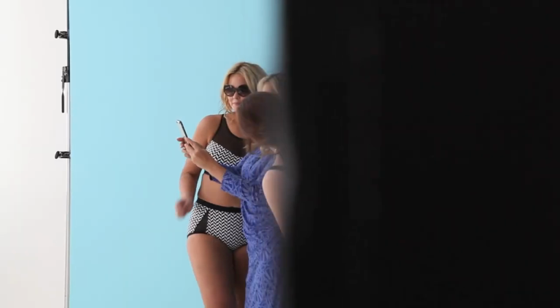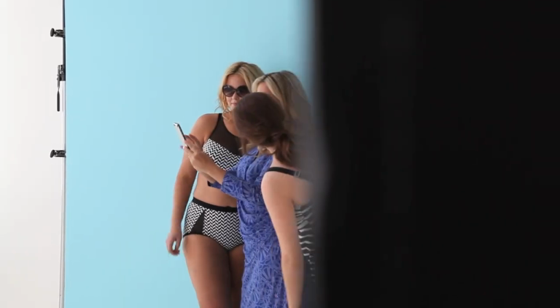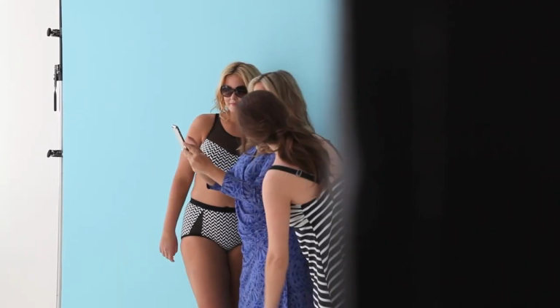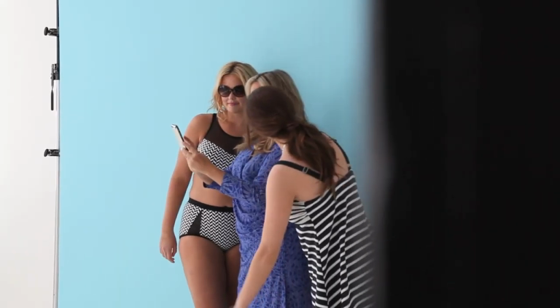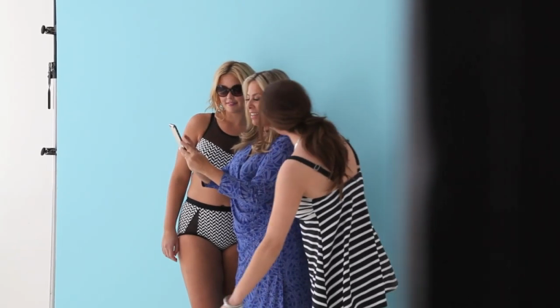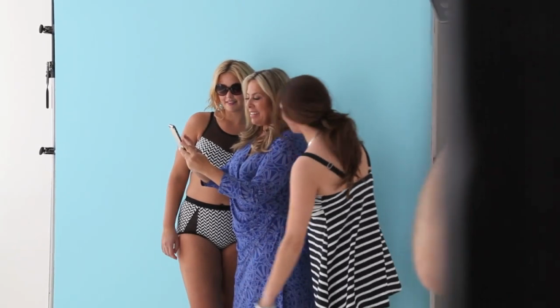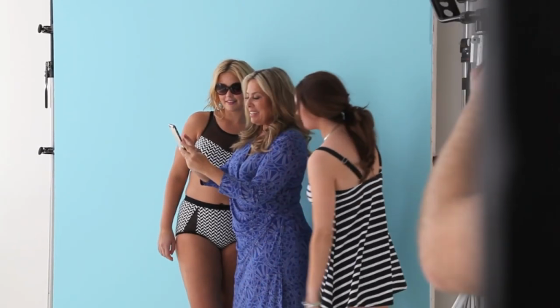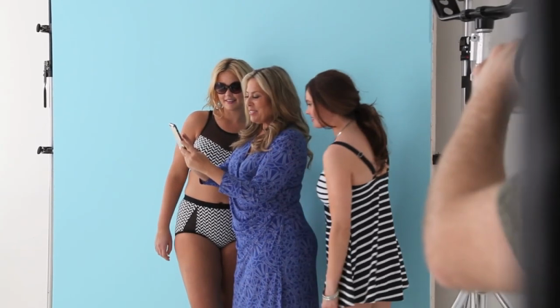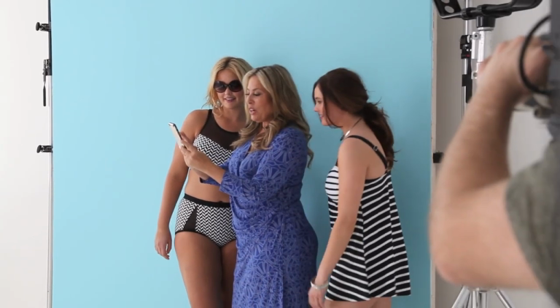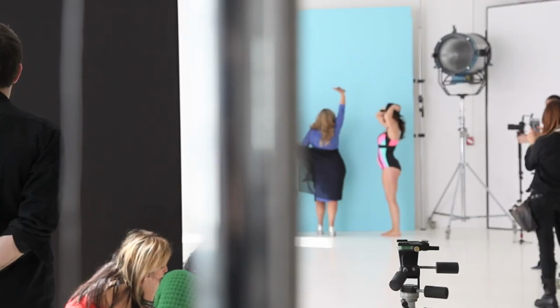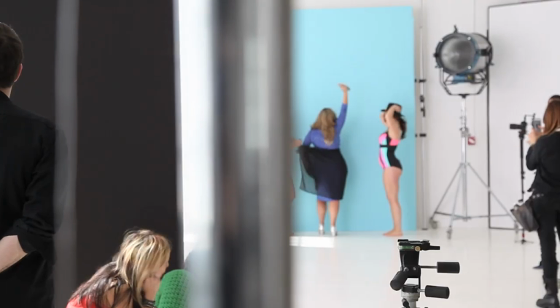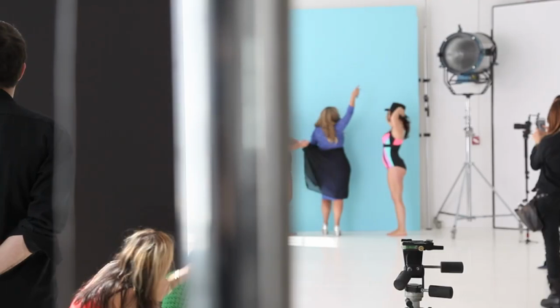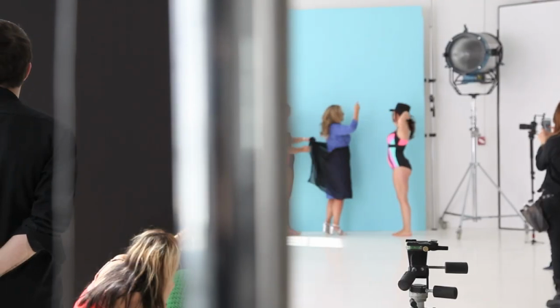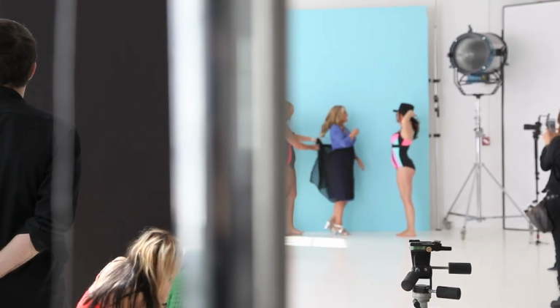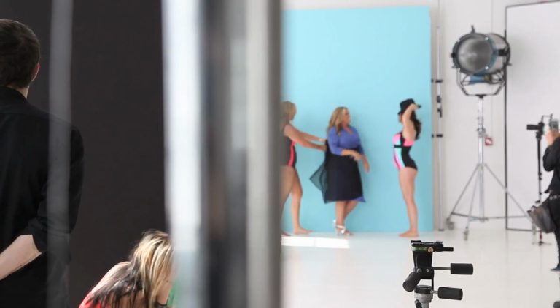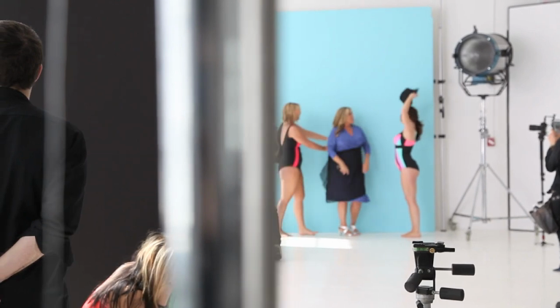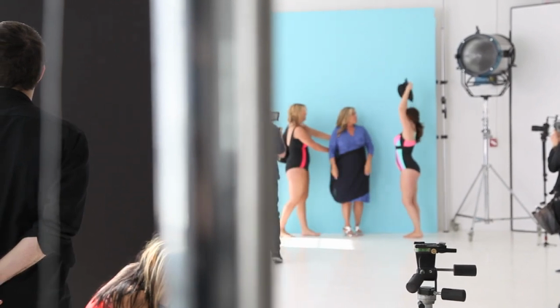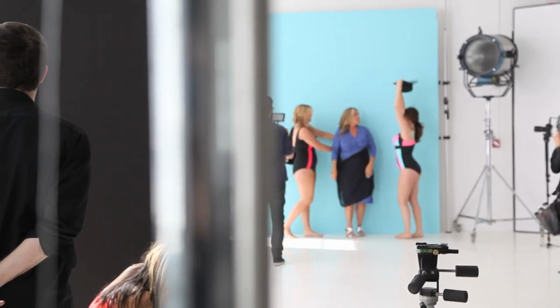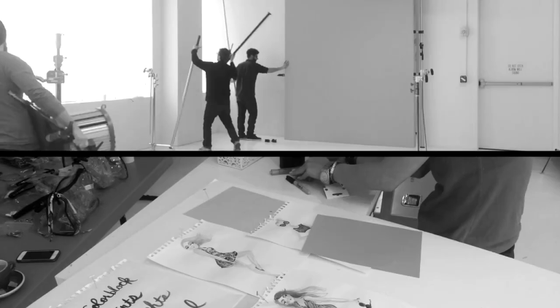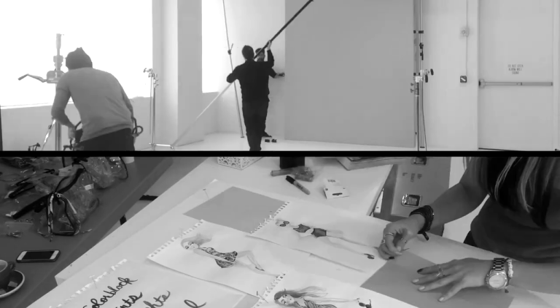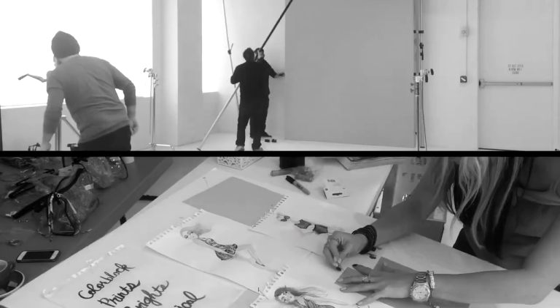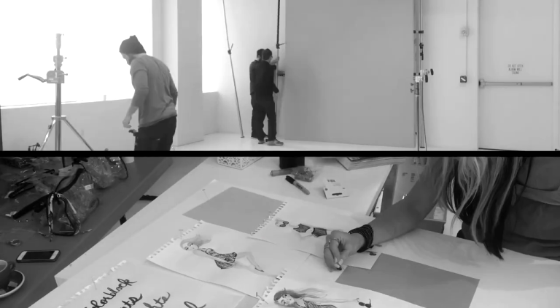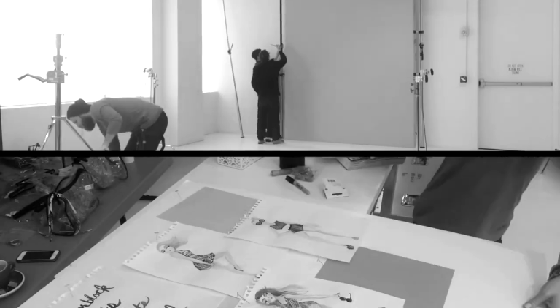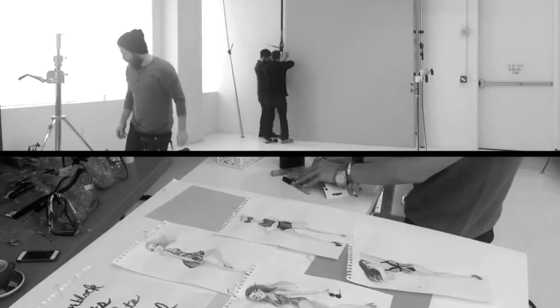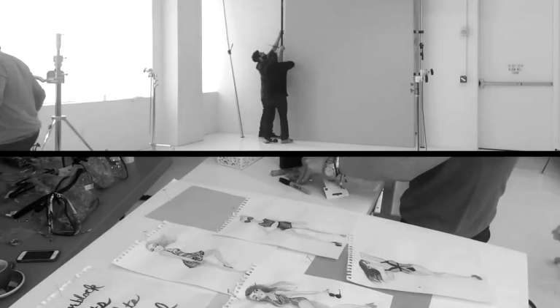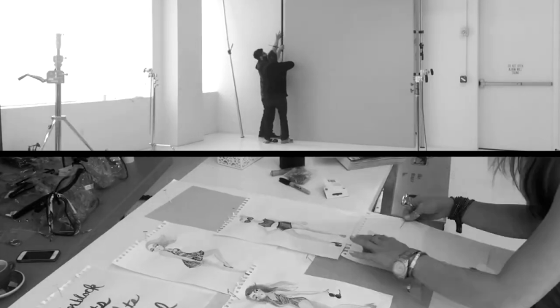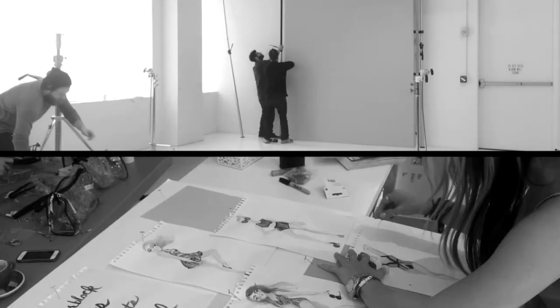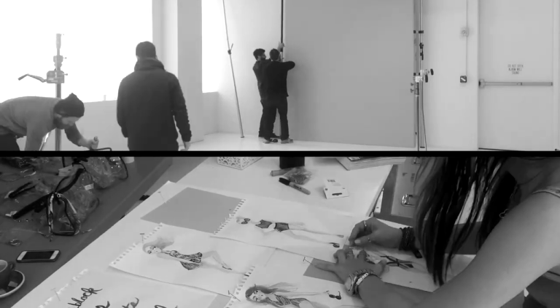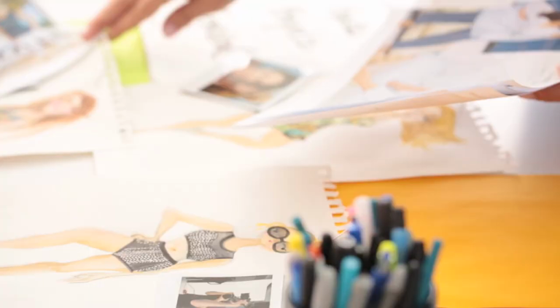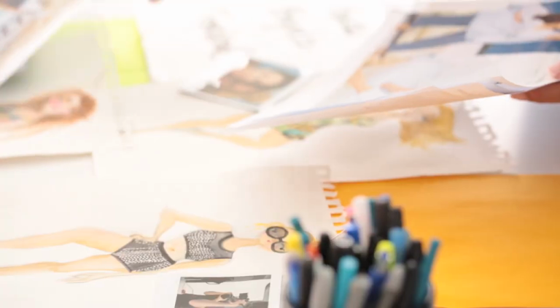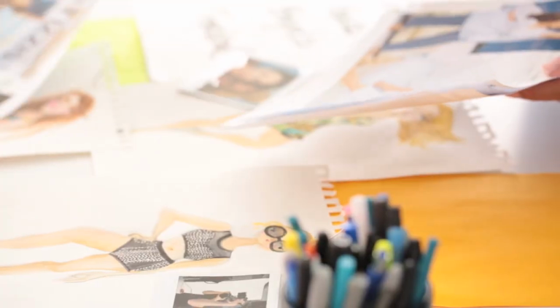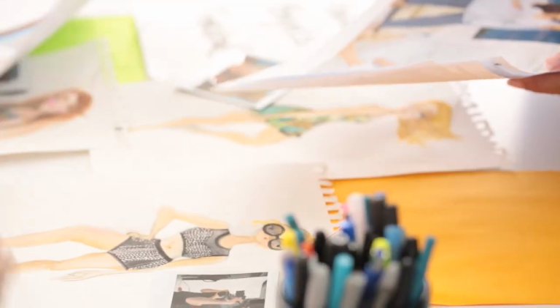Hi, I'm Sheree Christmas. I'm so excited. Today we're going to talk about swimsuits.